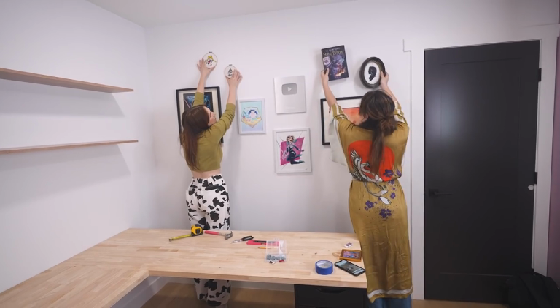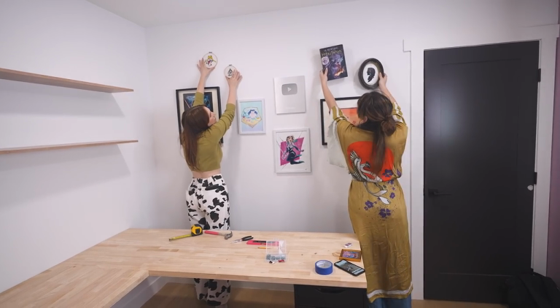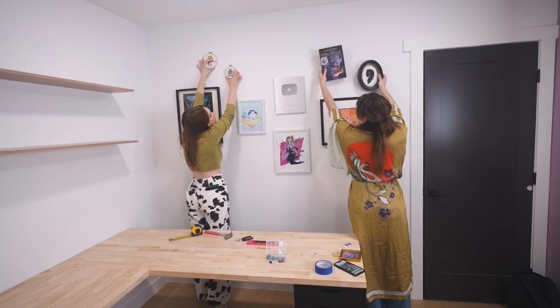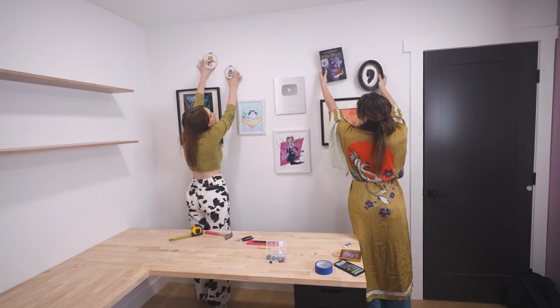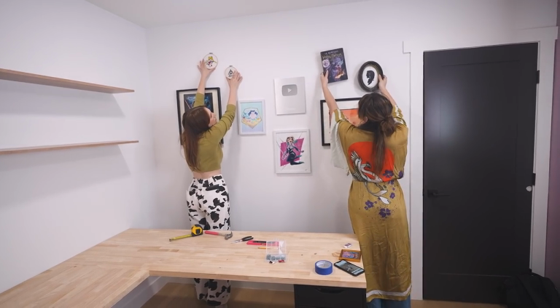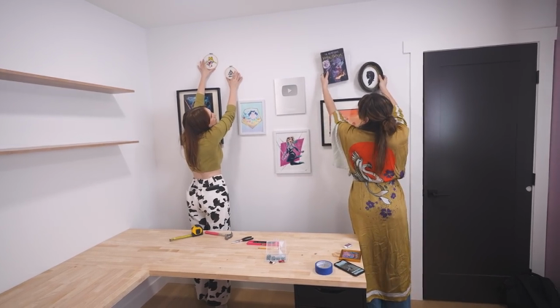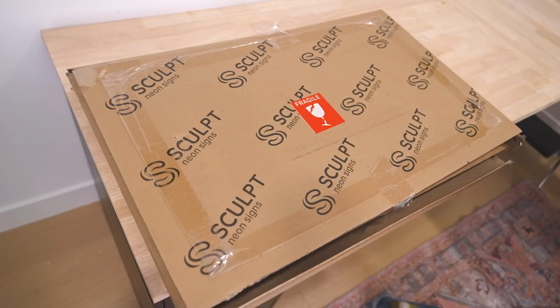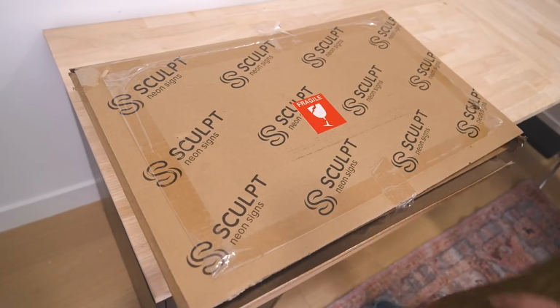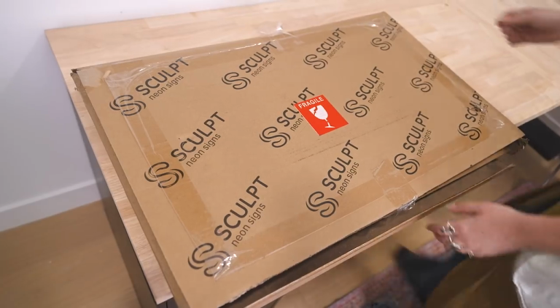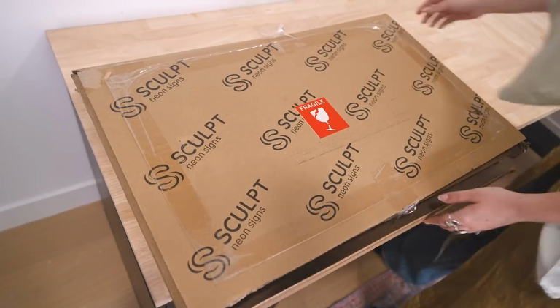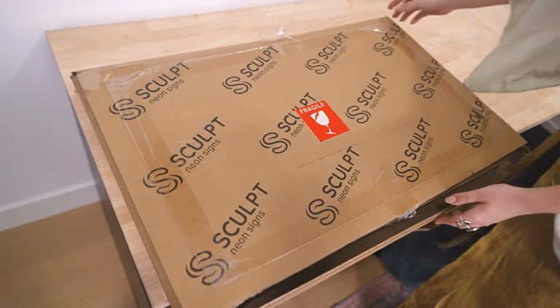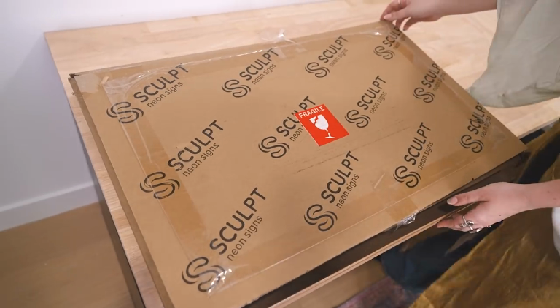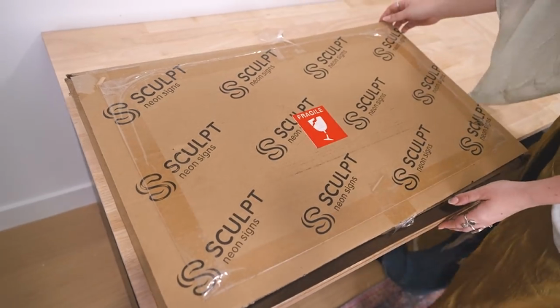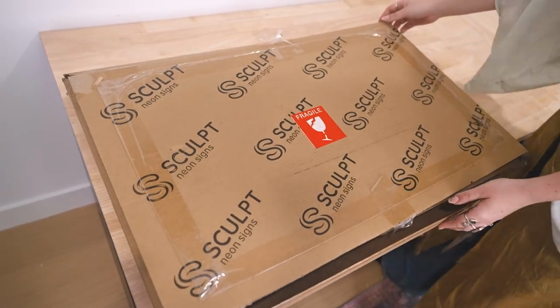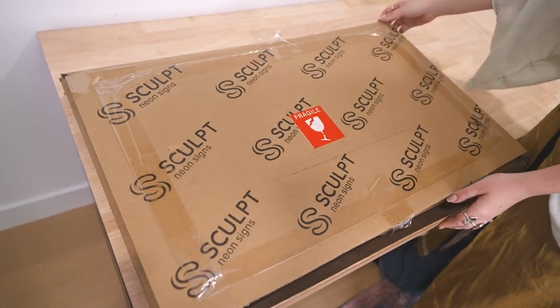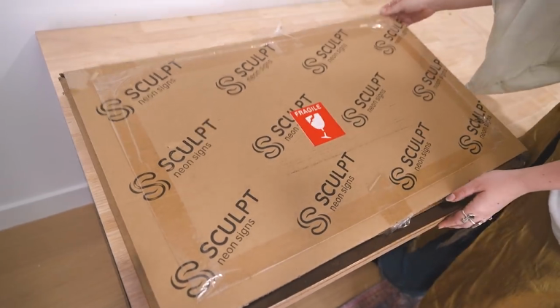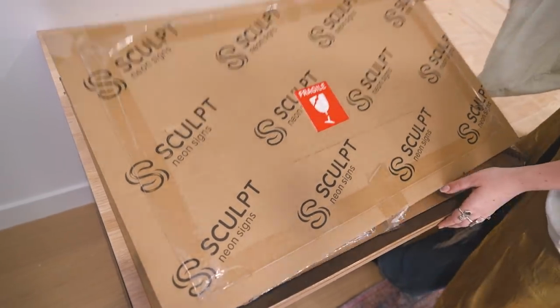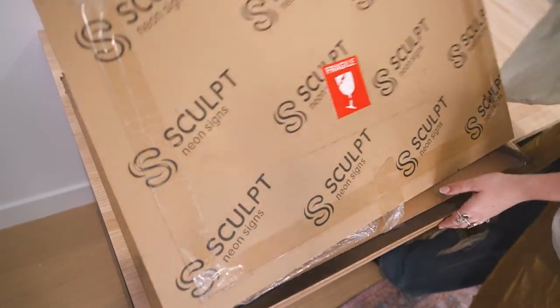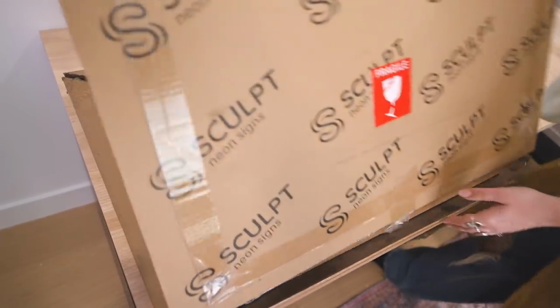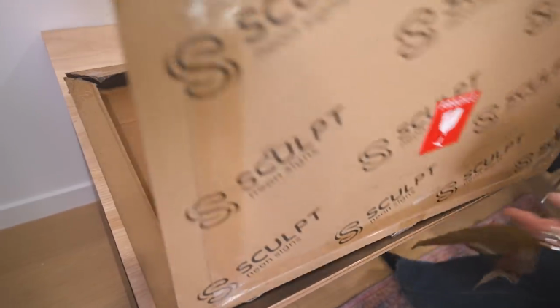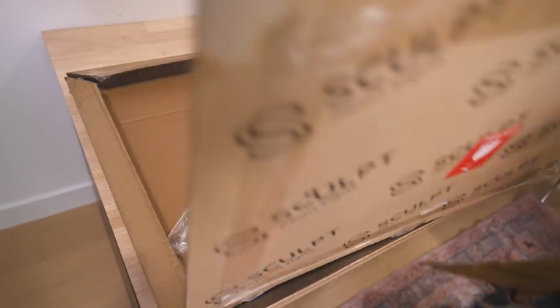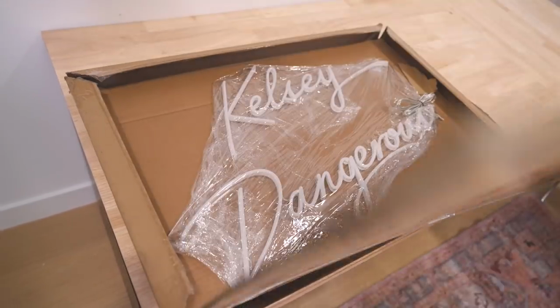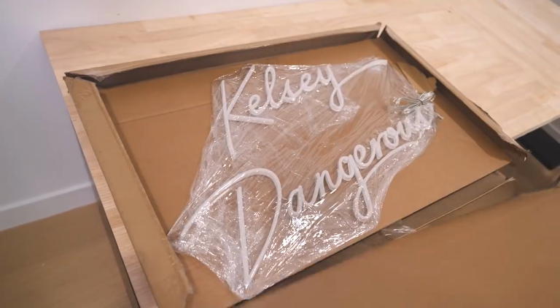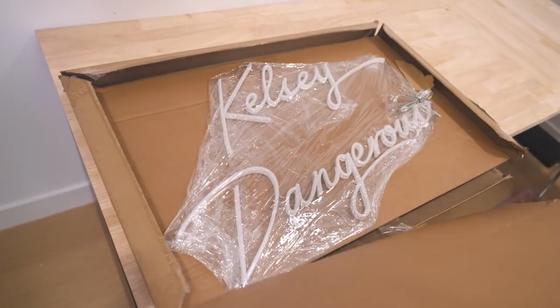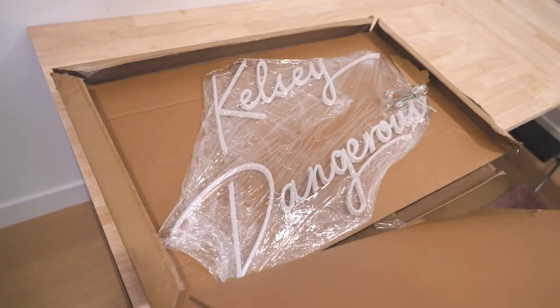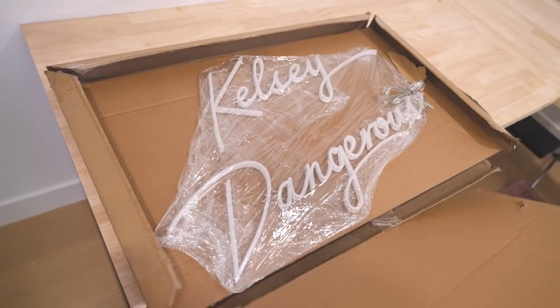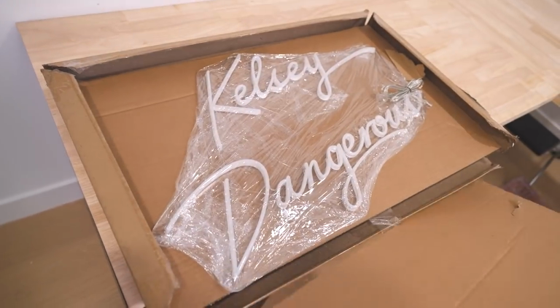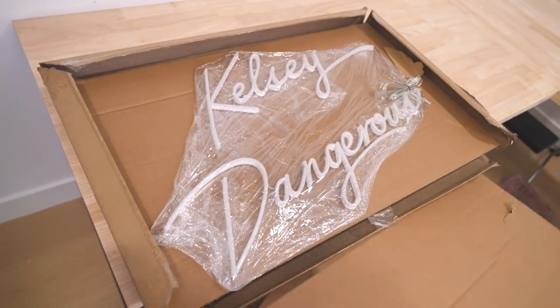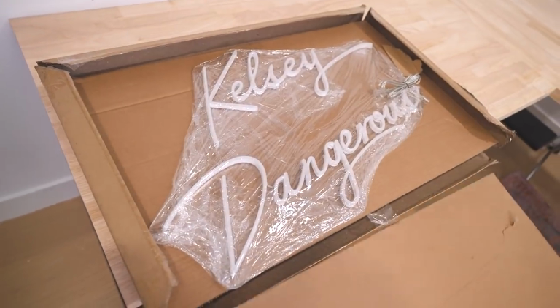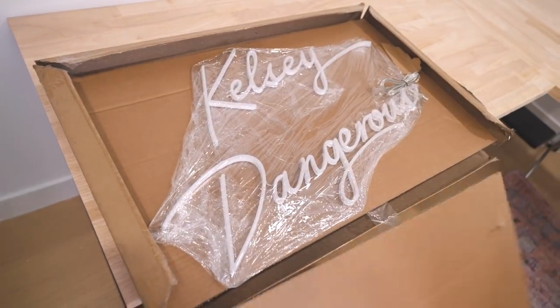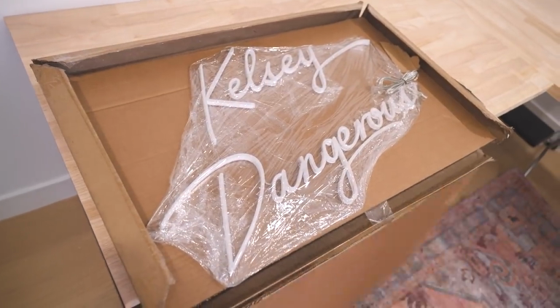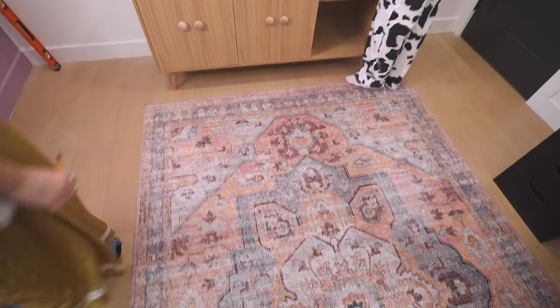Speaking of putting things up on the wall, our LED wall is missing its main focal point — Kelsey's neon sign.